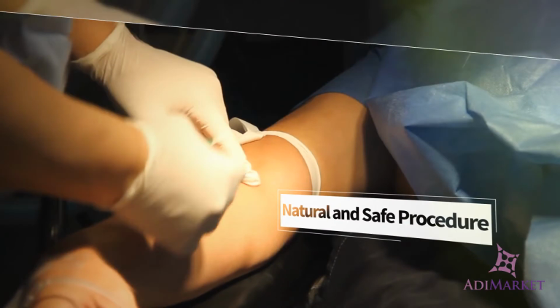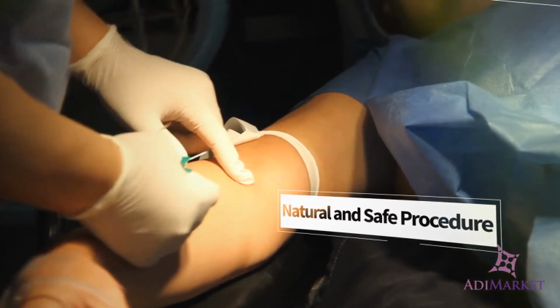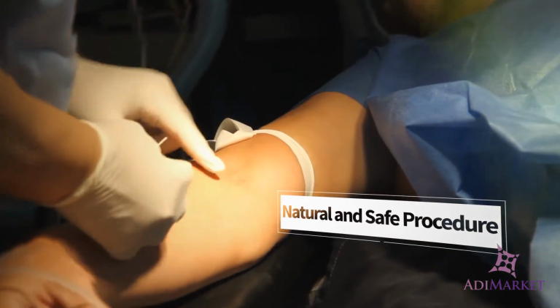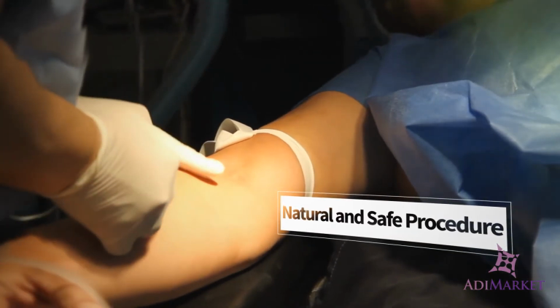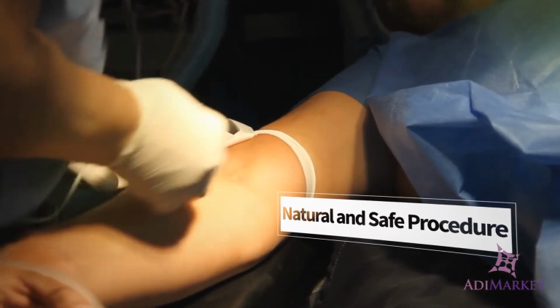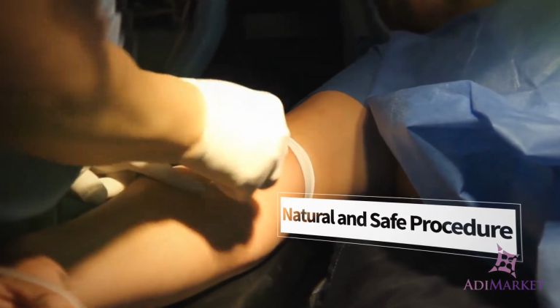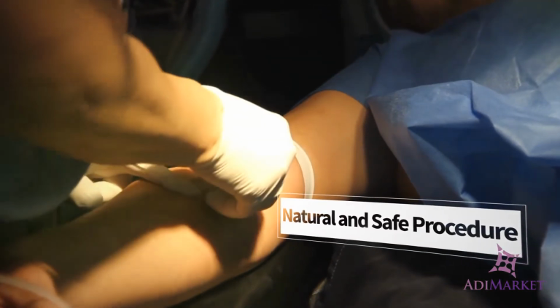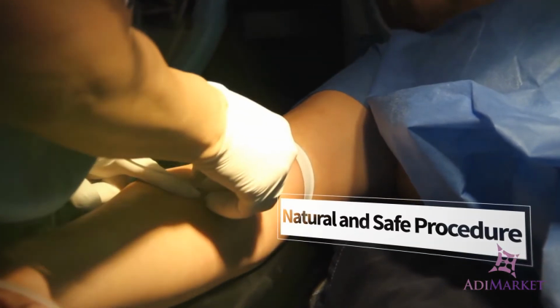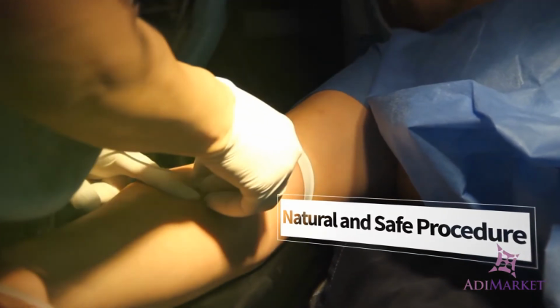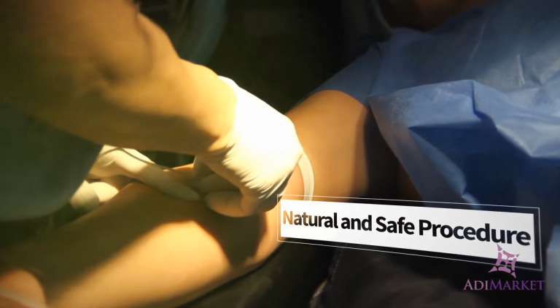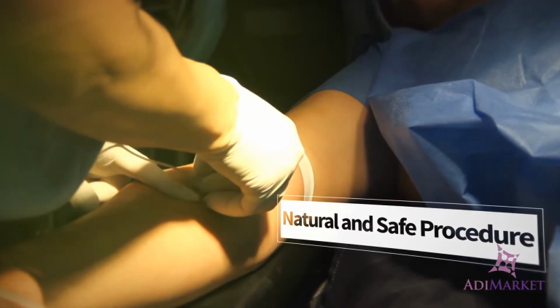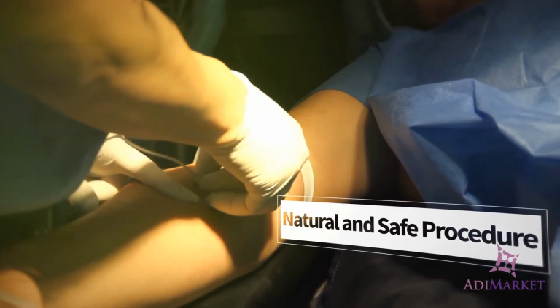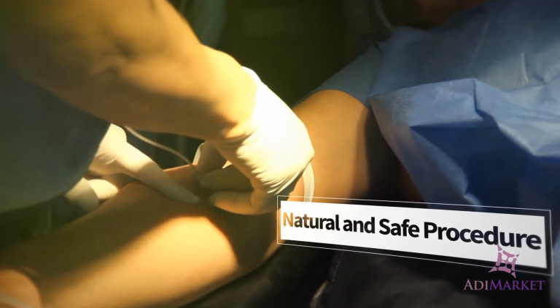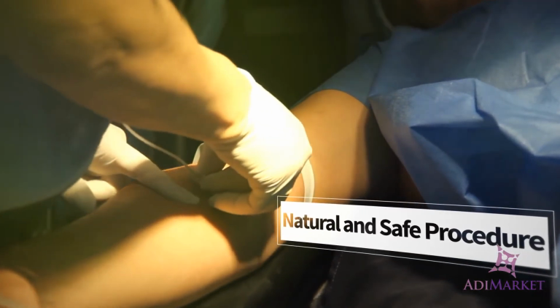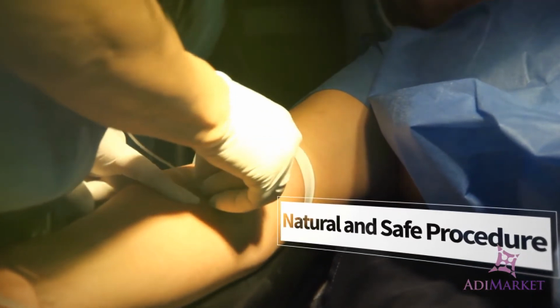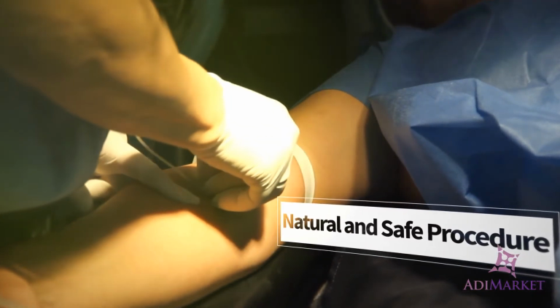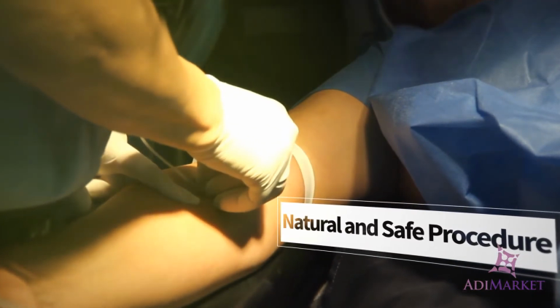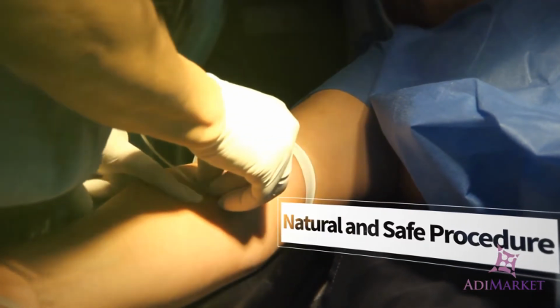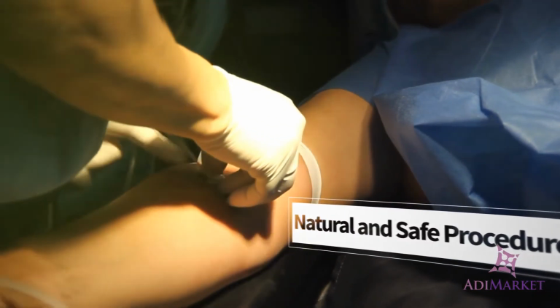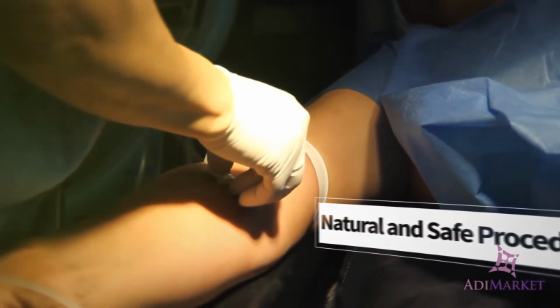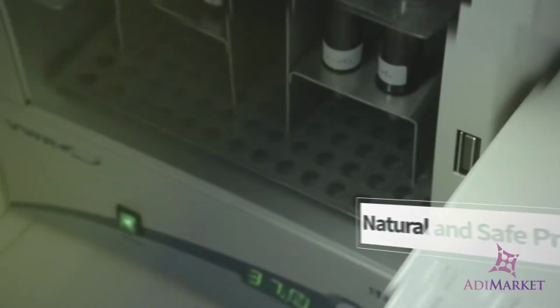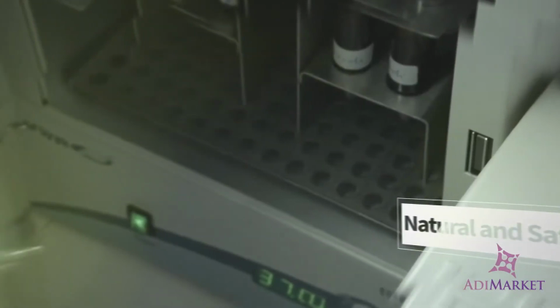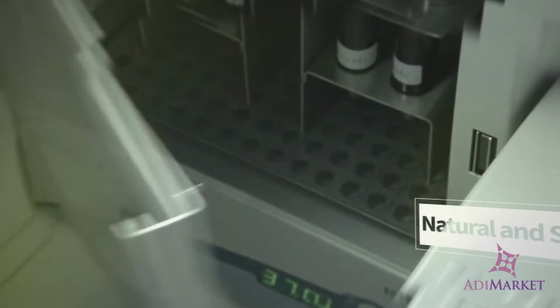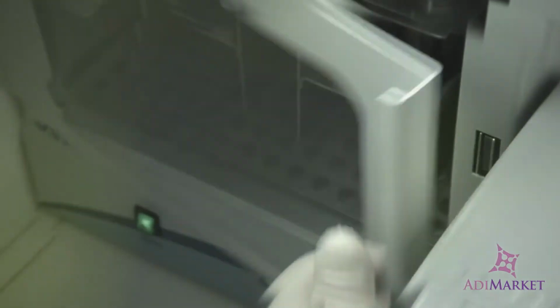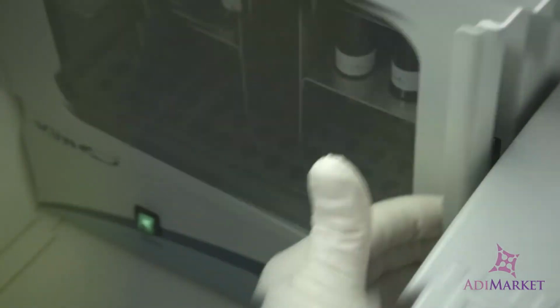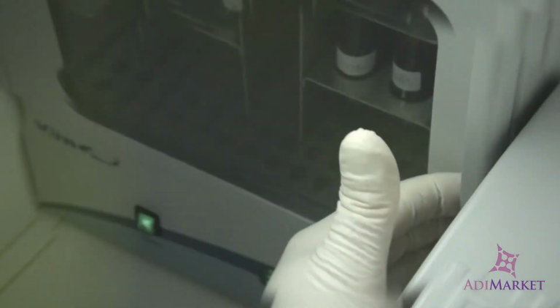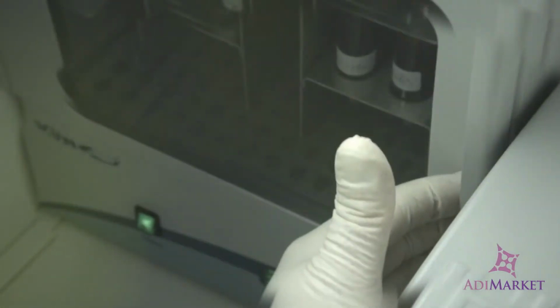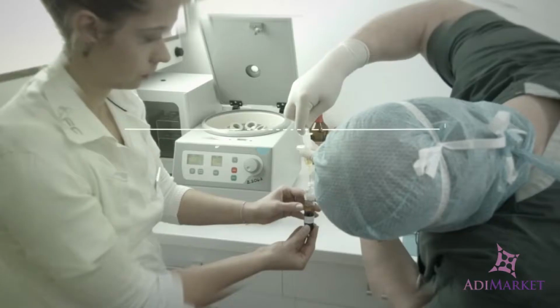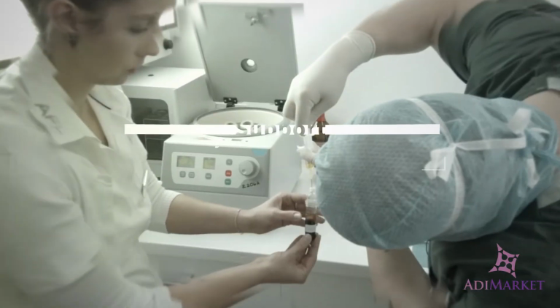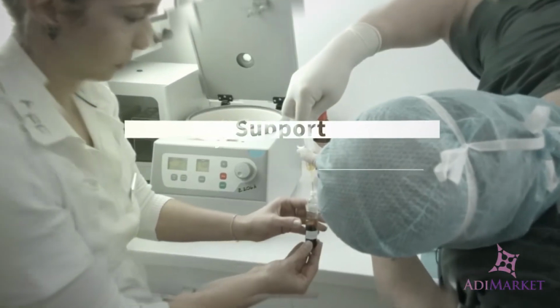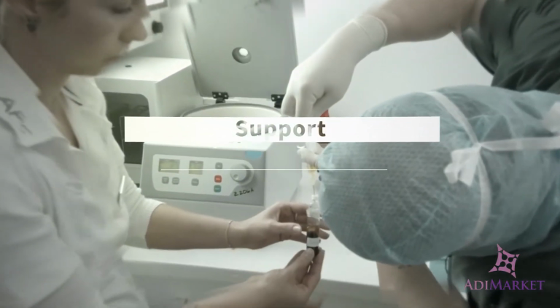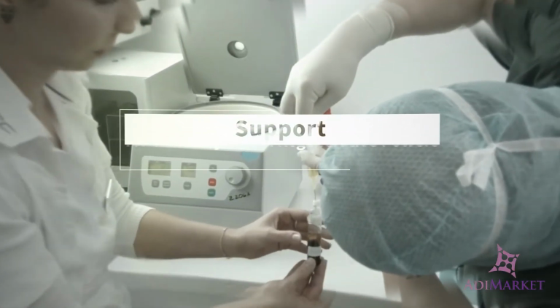You won't have to worry about side effects, as this treatment is using the patient's own blood. Therefore, it is extremely safe.